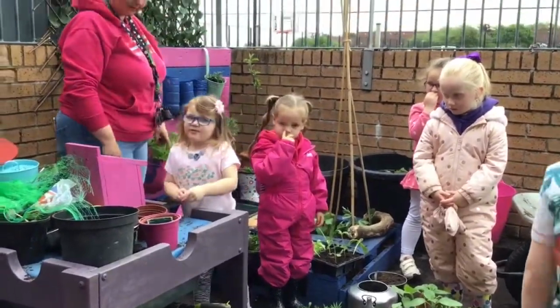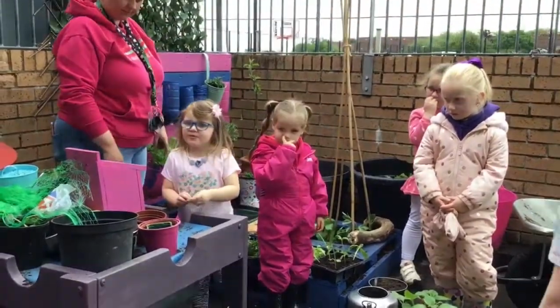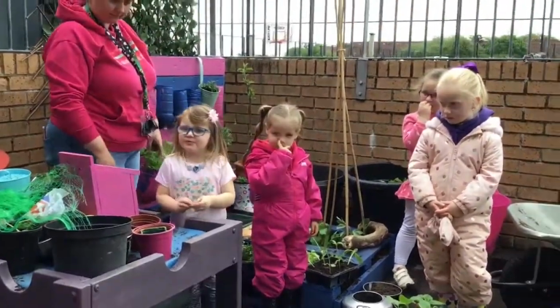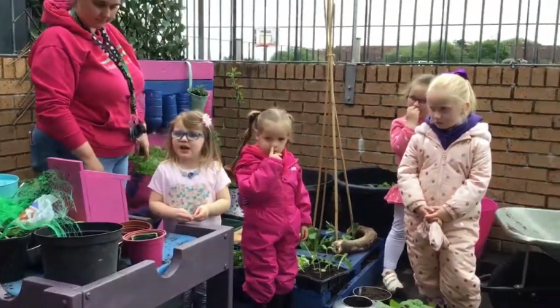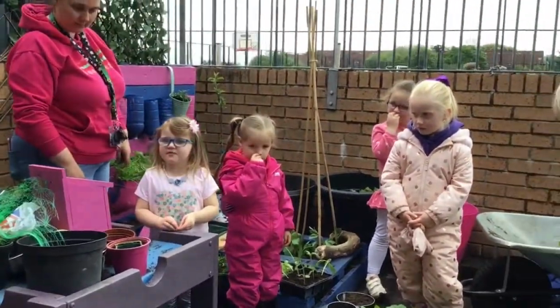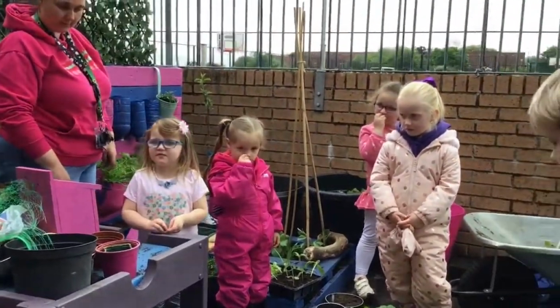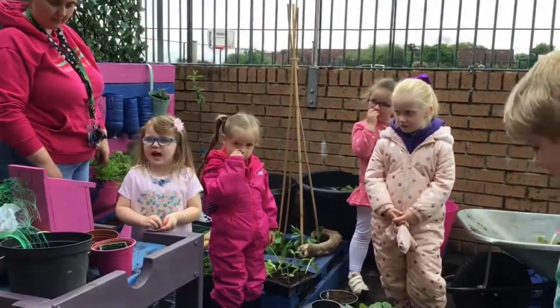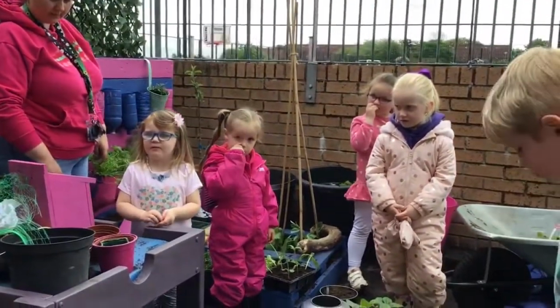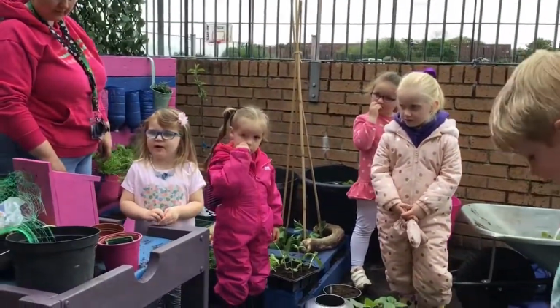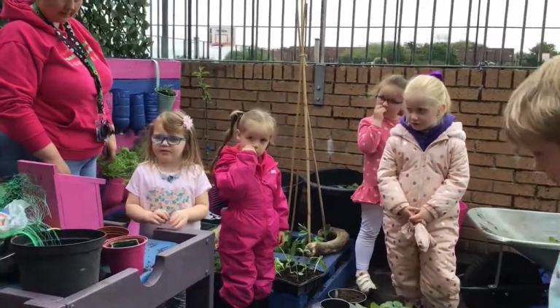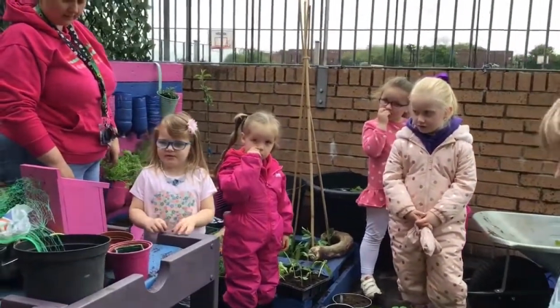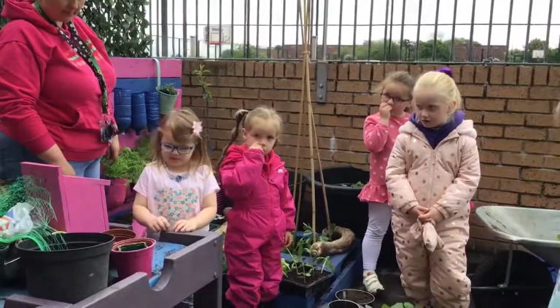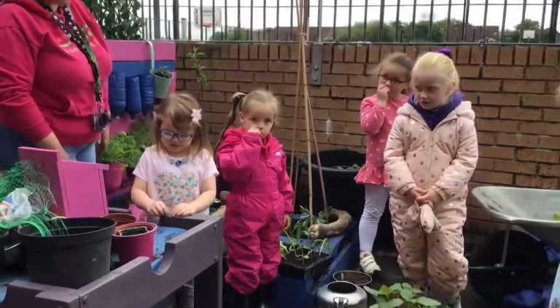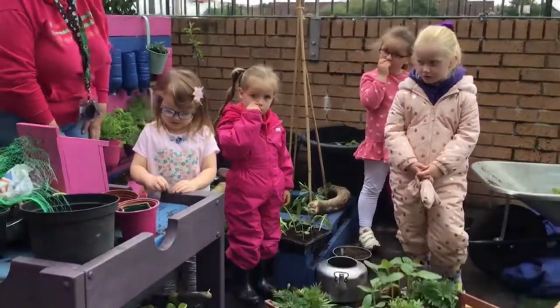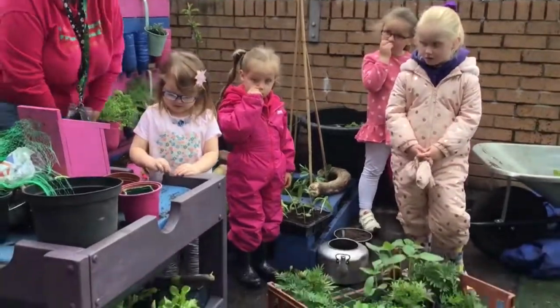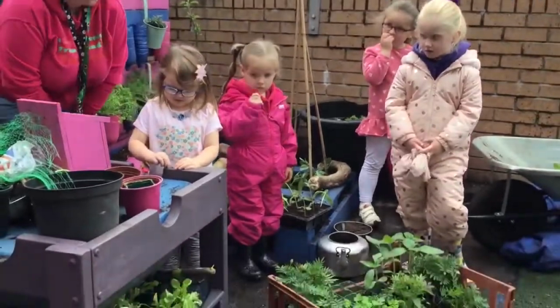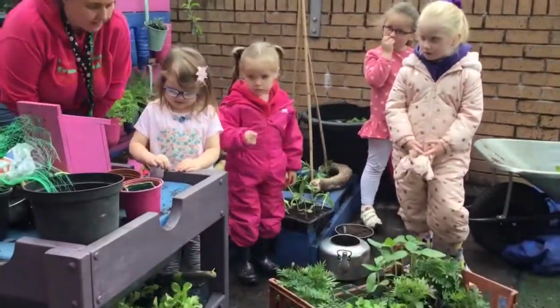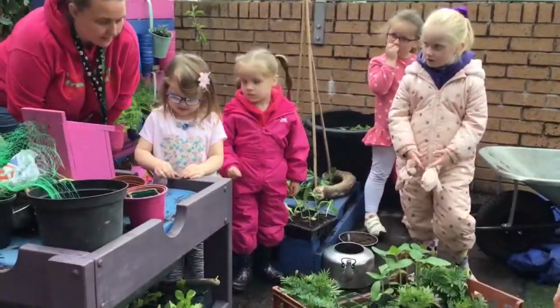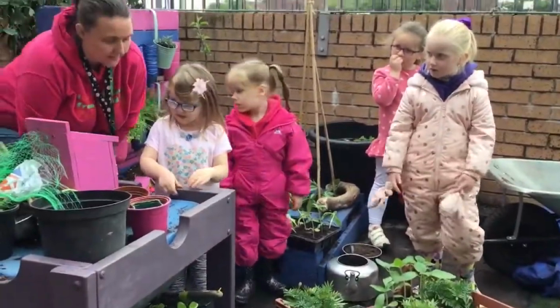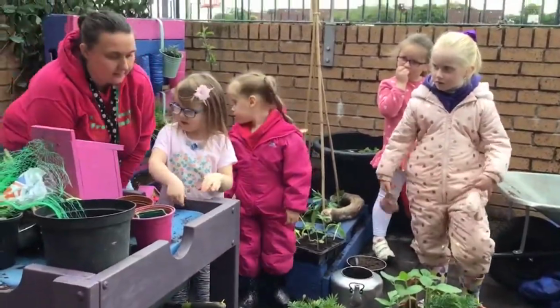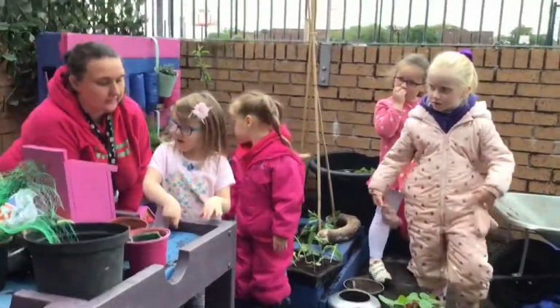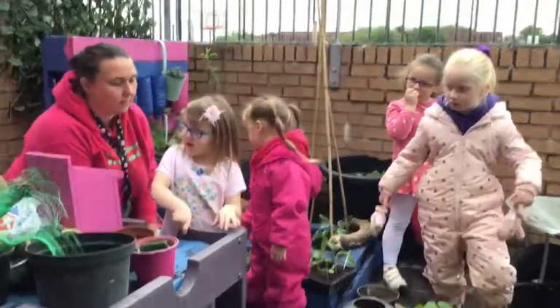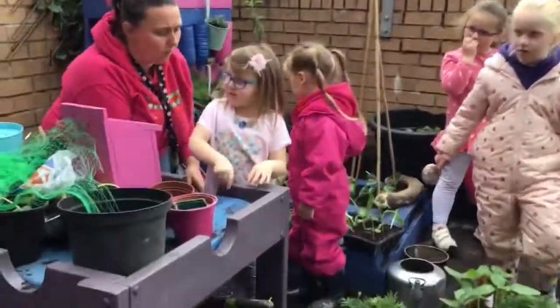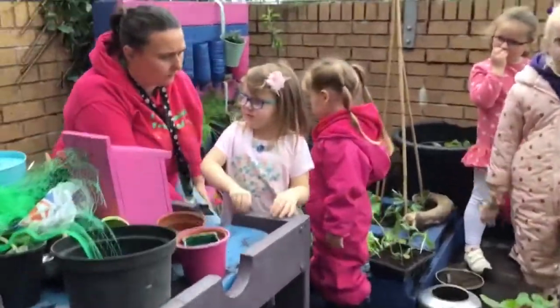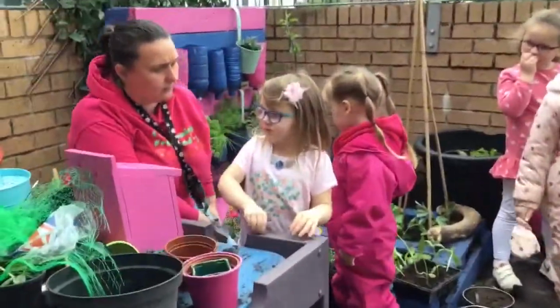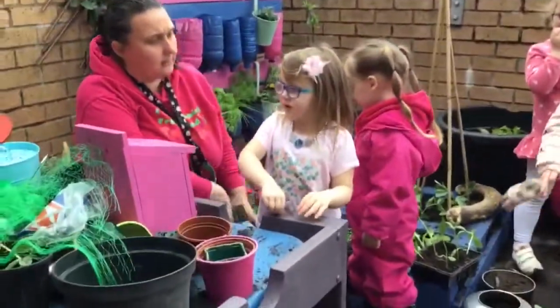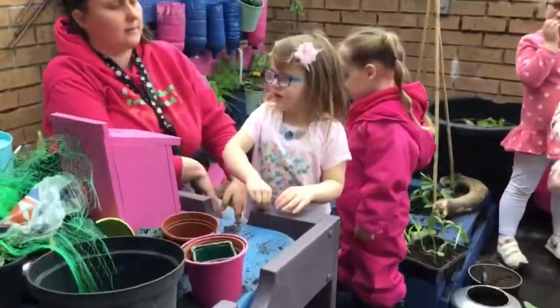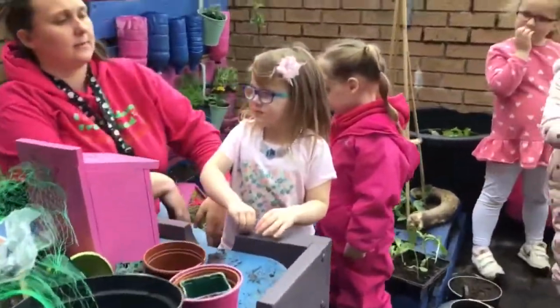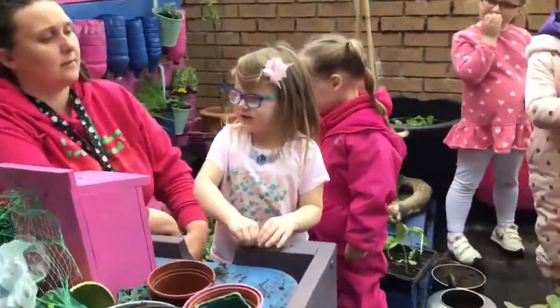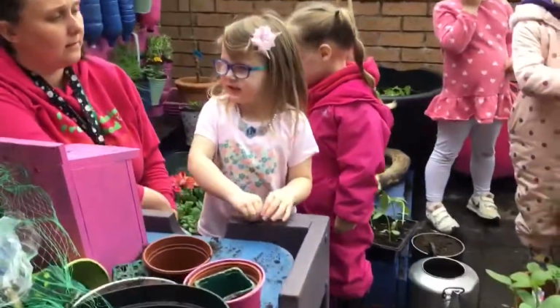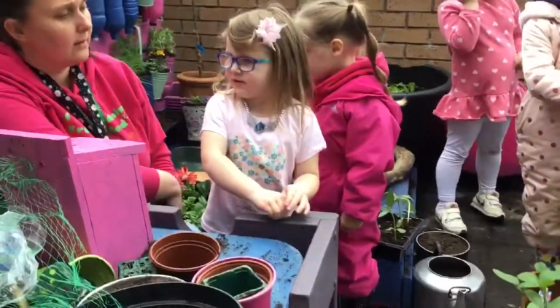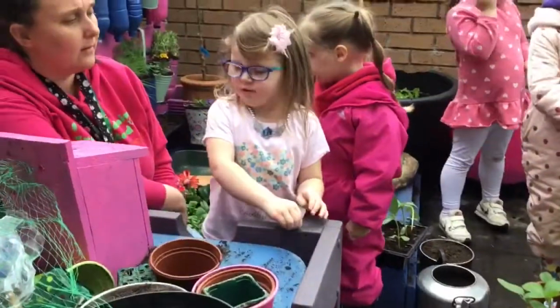We have flowers. Why do they have the flowers? Because they grow.